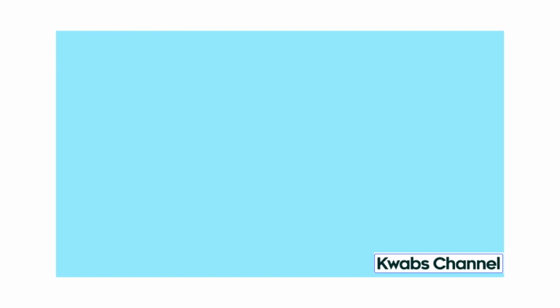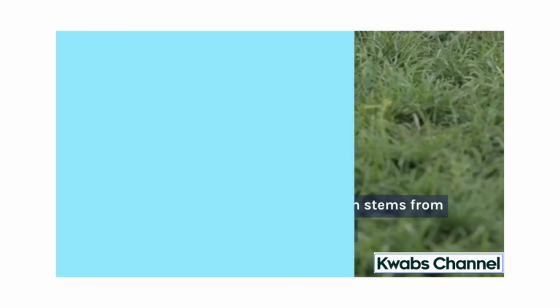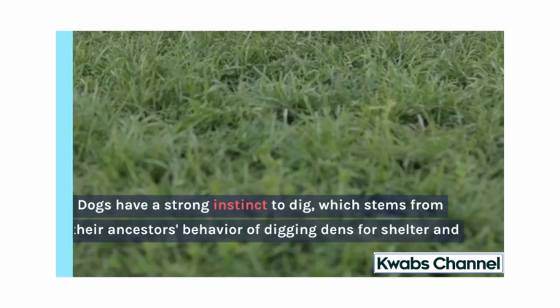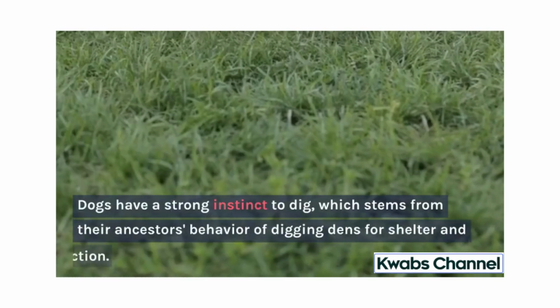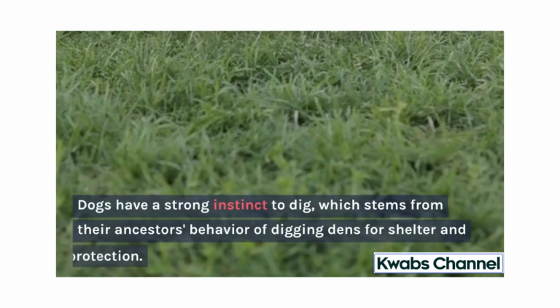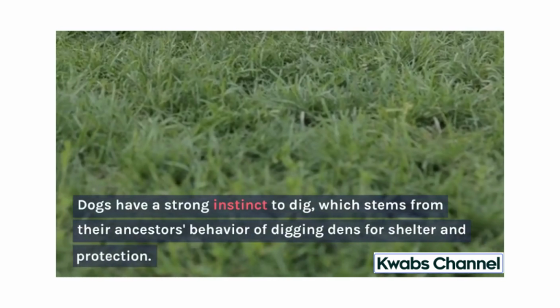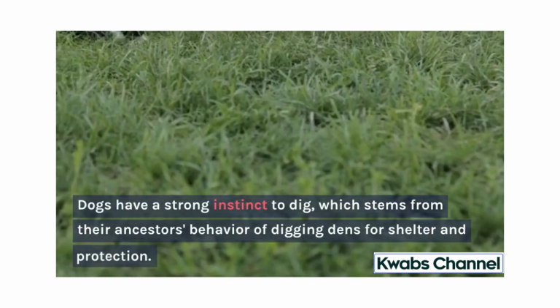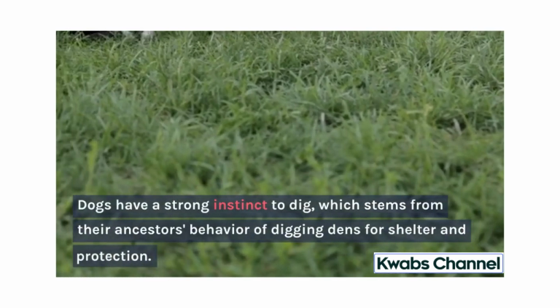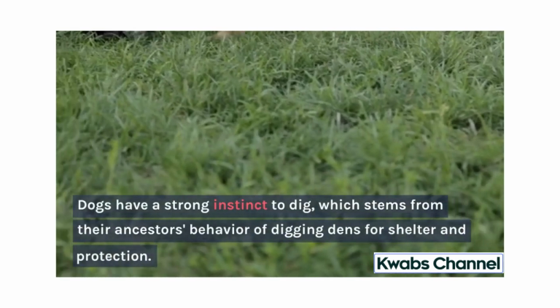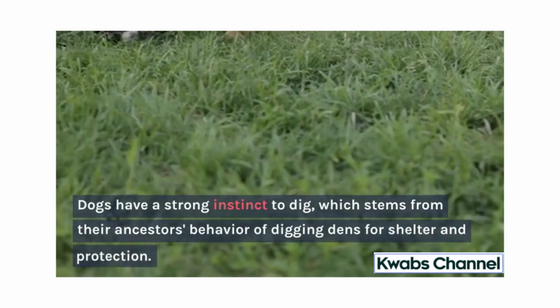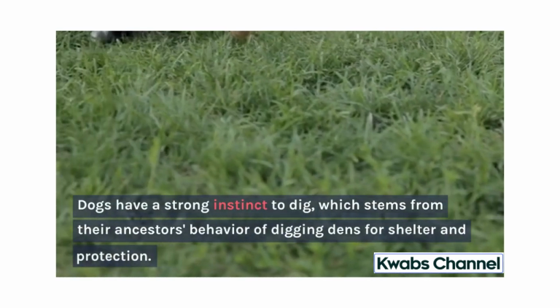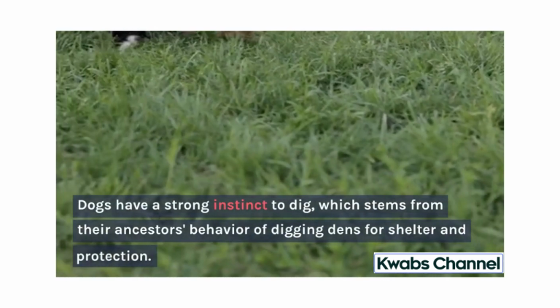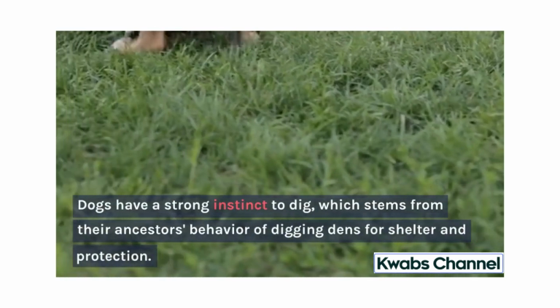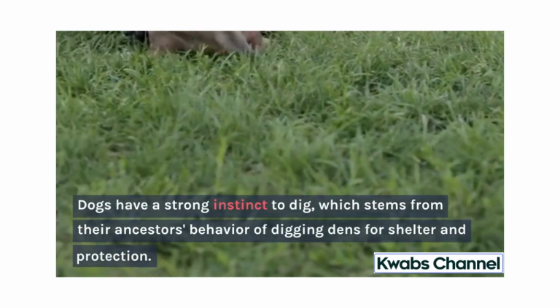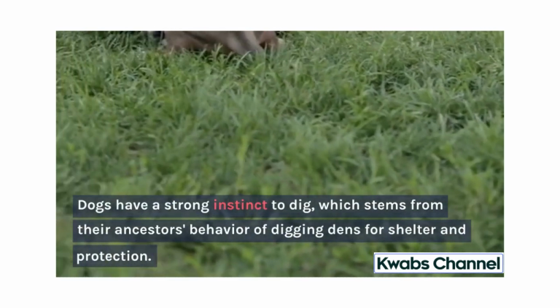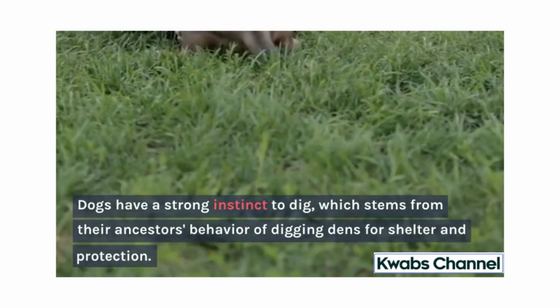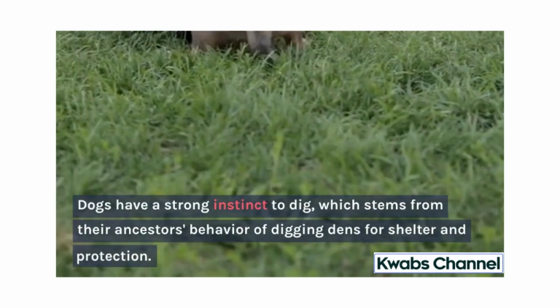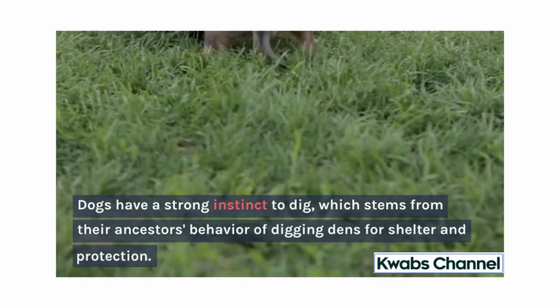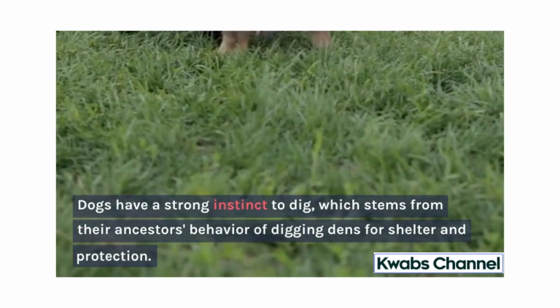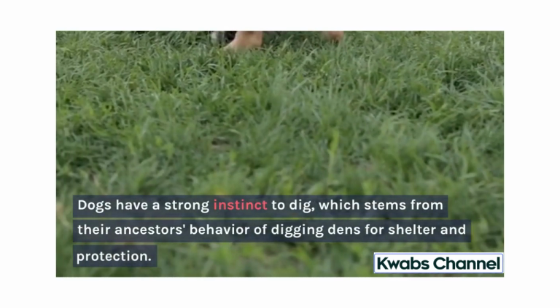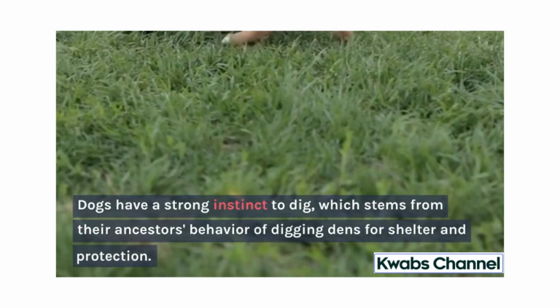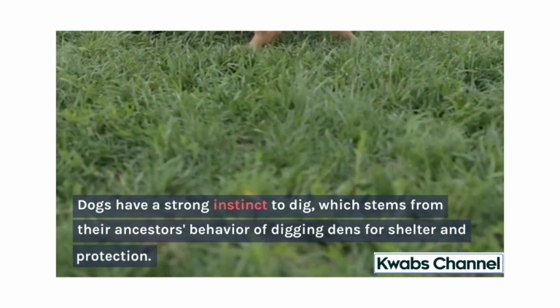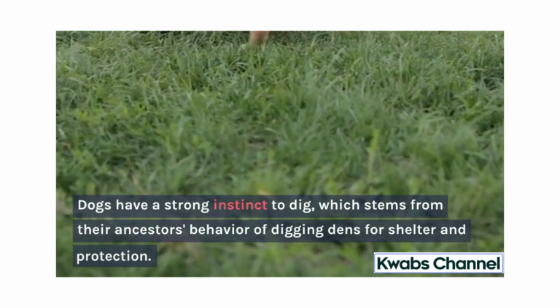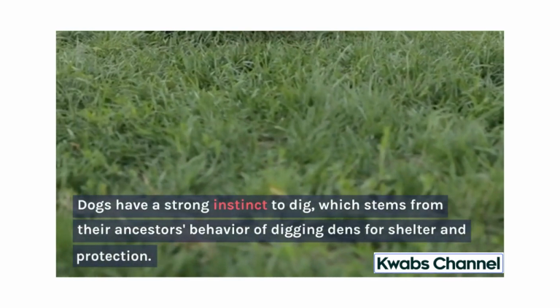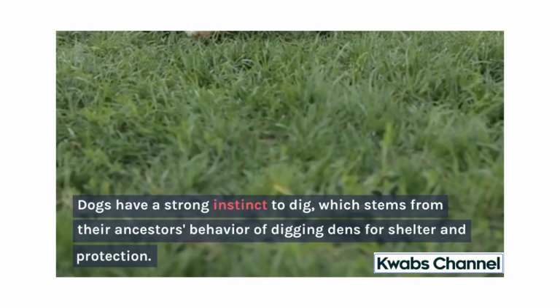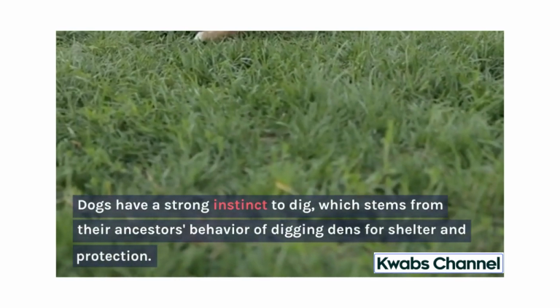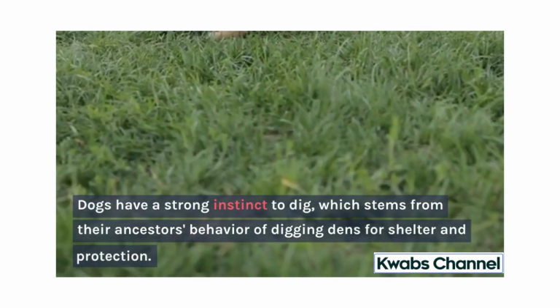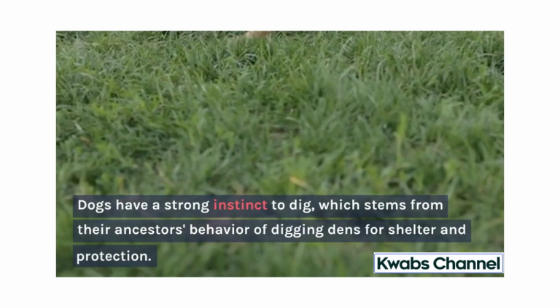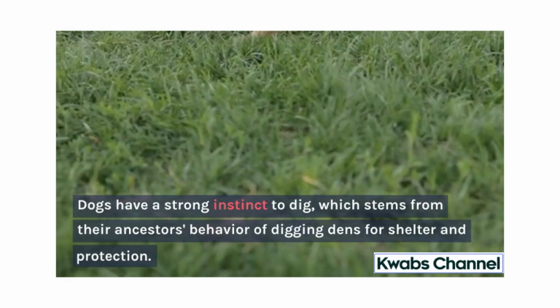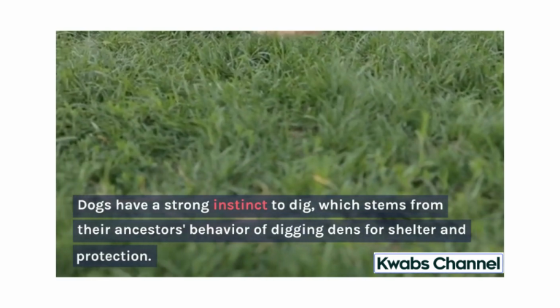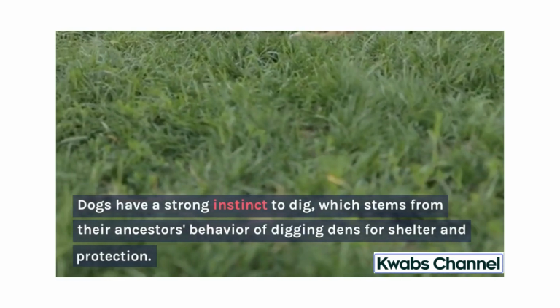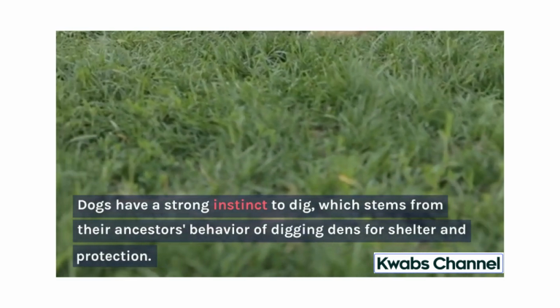Dogs have a strong instinct to dig, which stems from their ancestors' behavior of digging dens for shelter and protection.